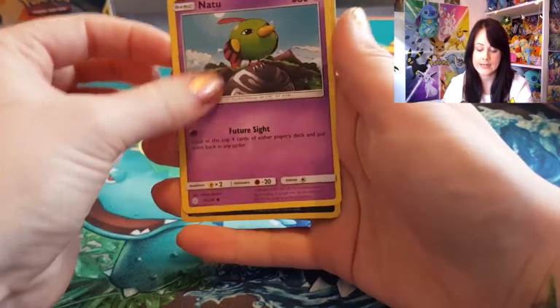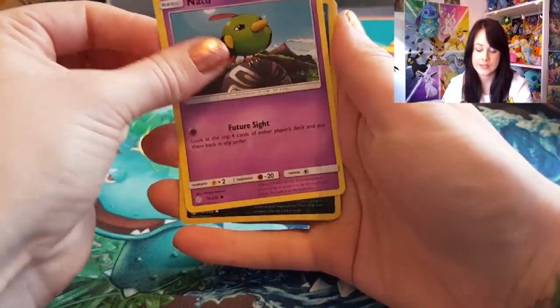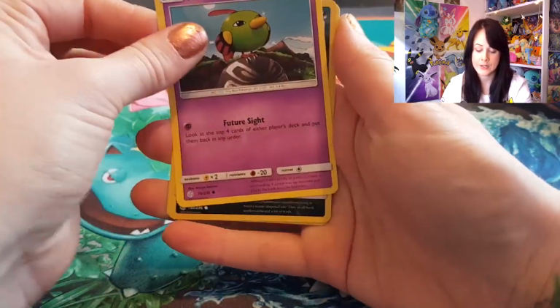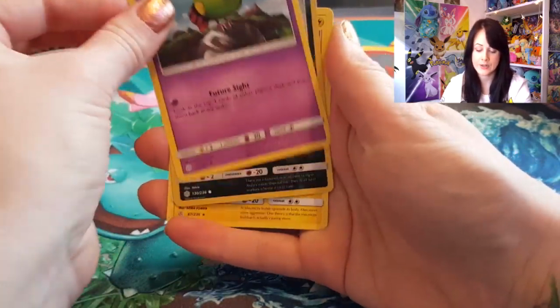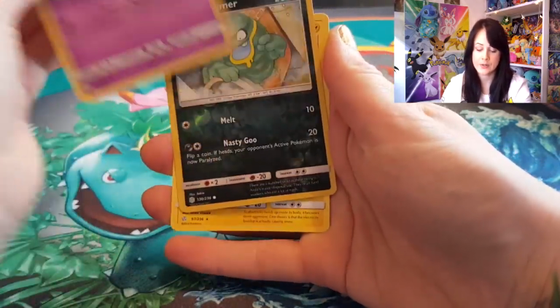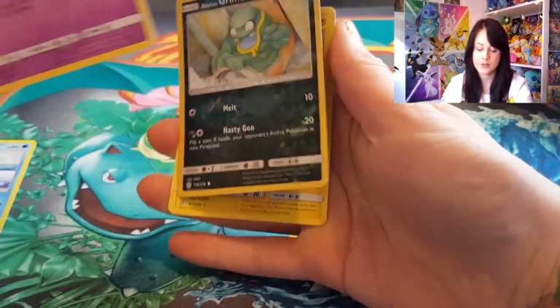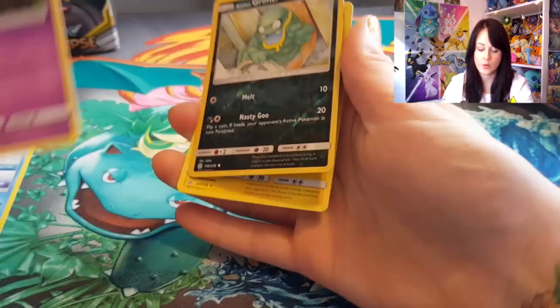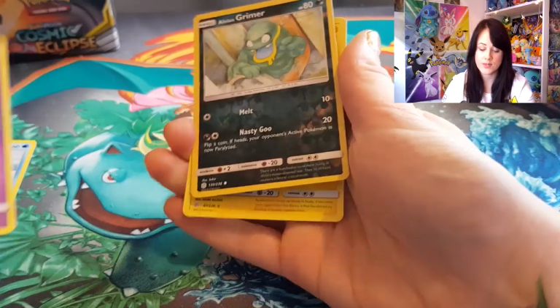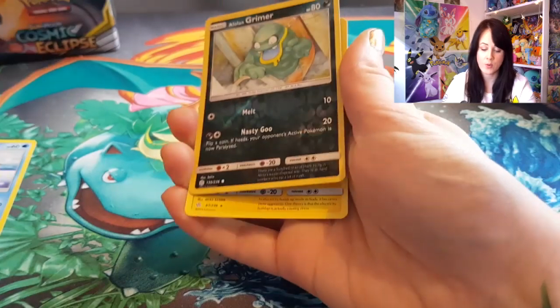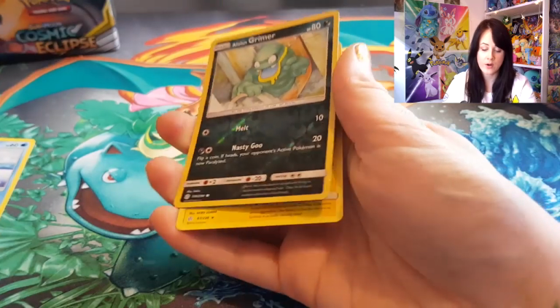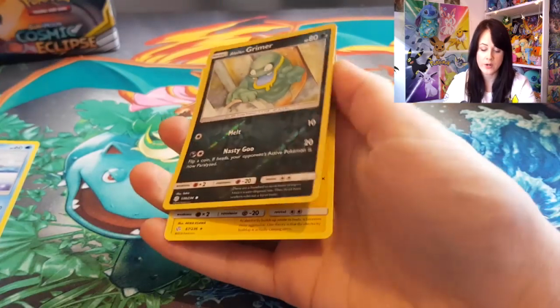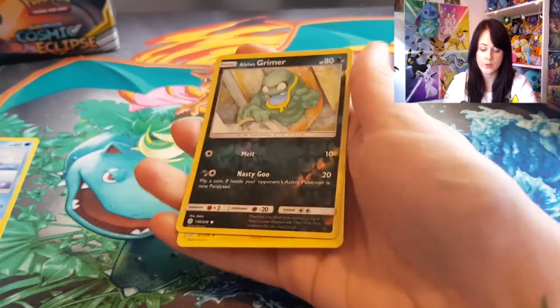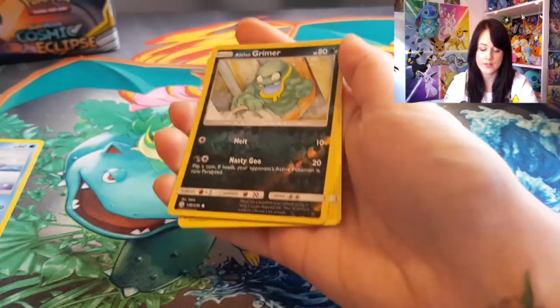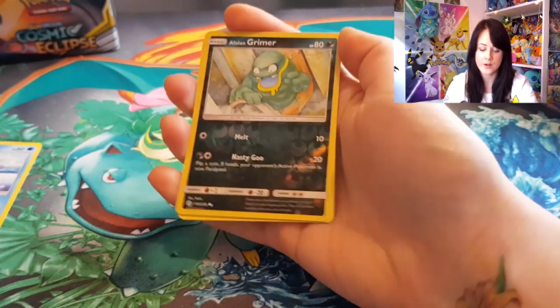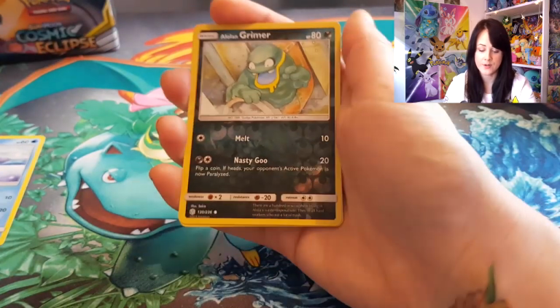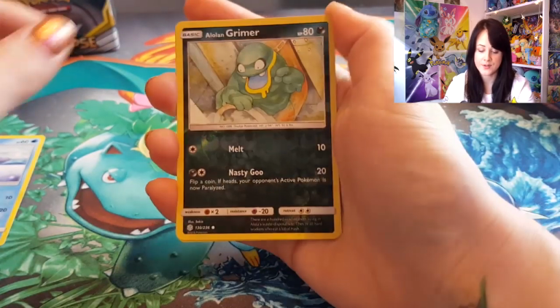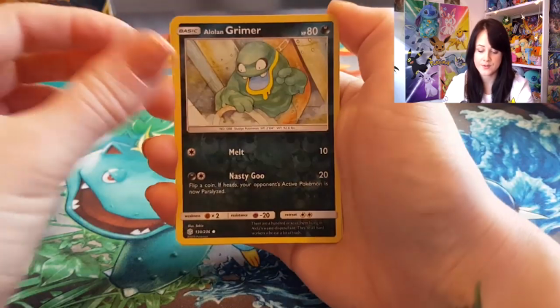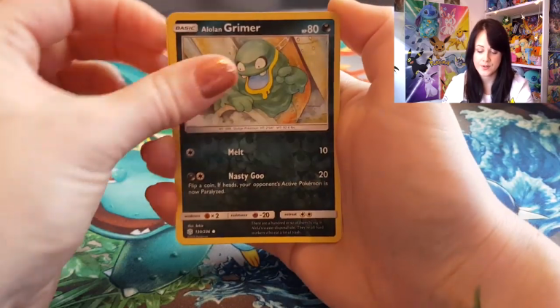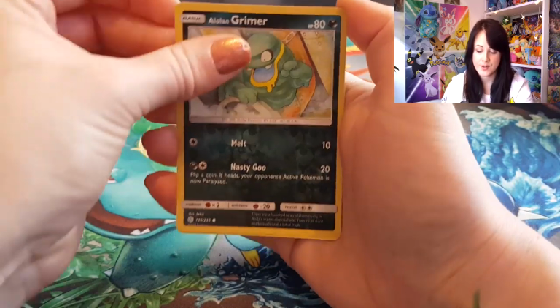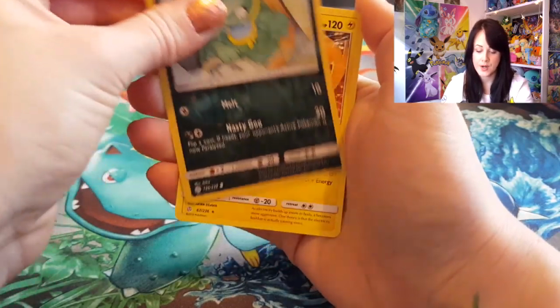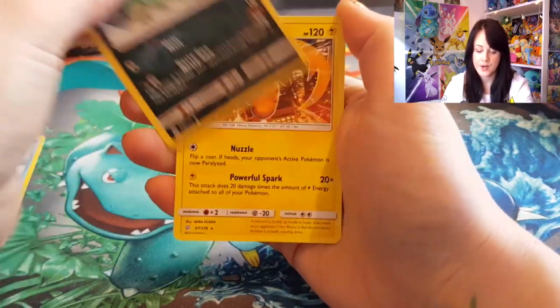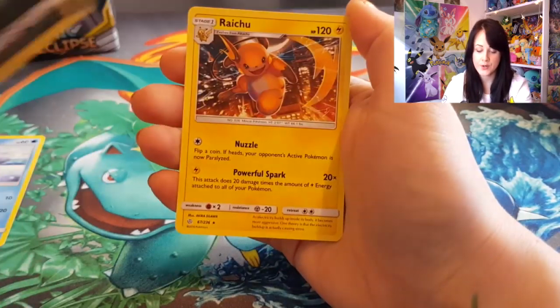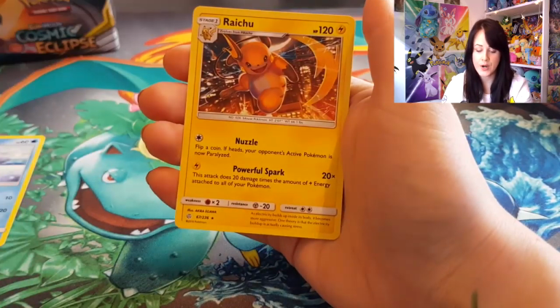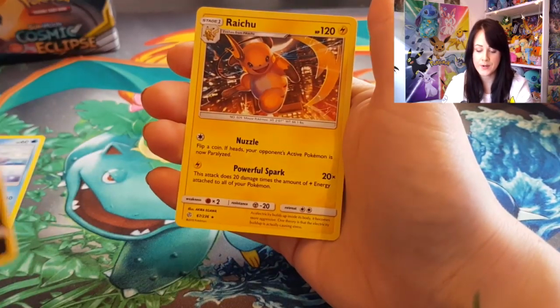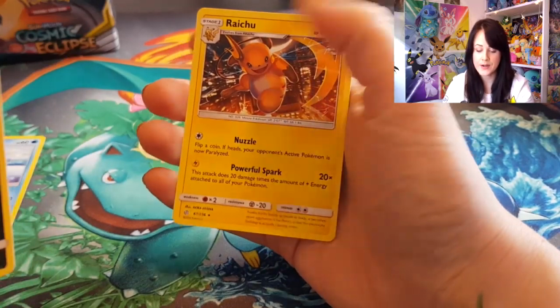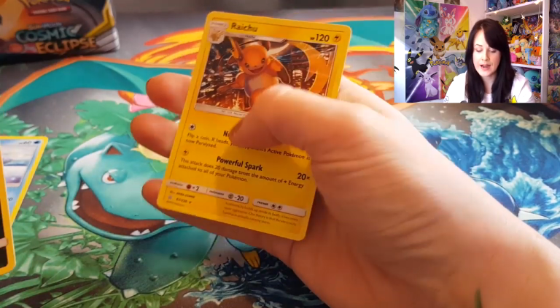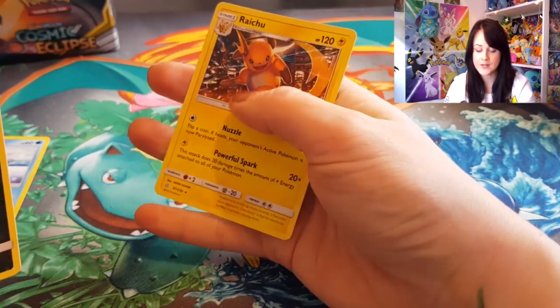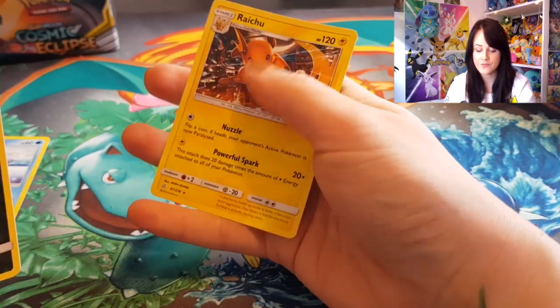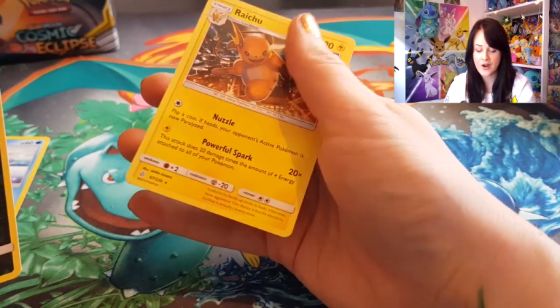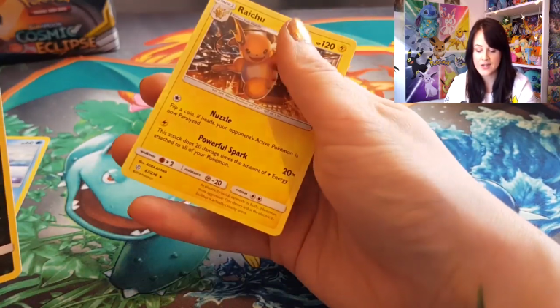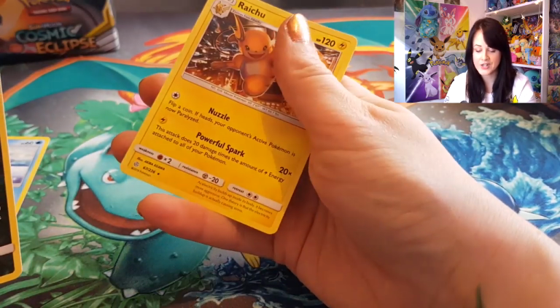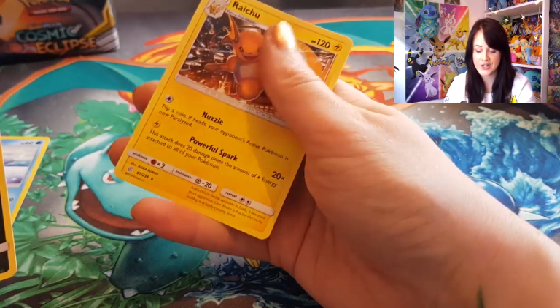Natu — I don't know why I can't hold these cards — Alolan Grimer and a Raichu.